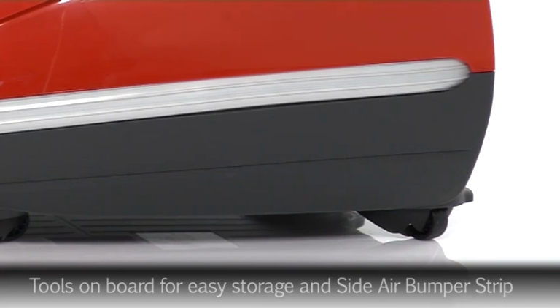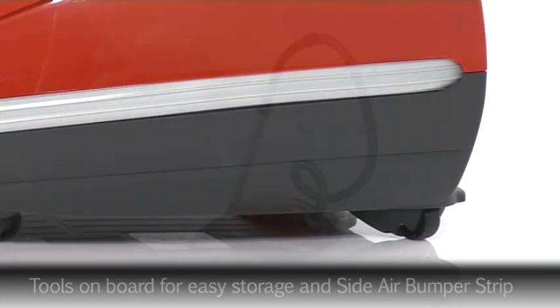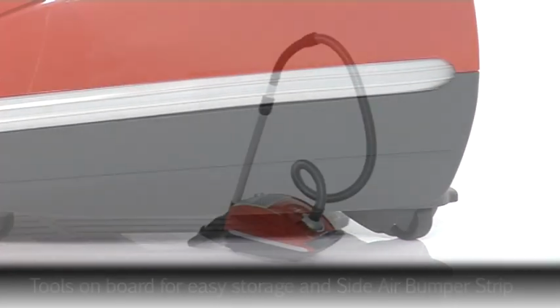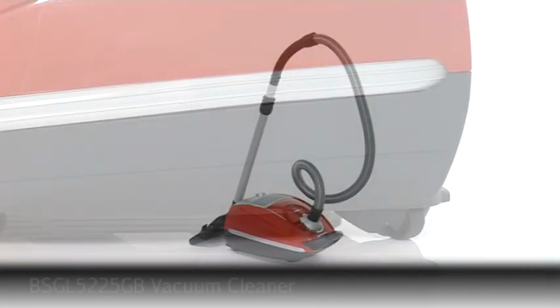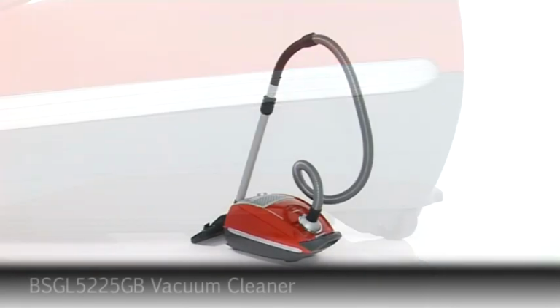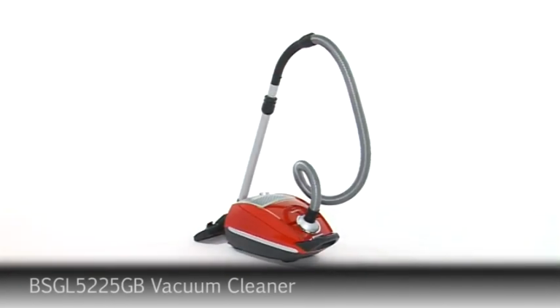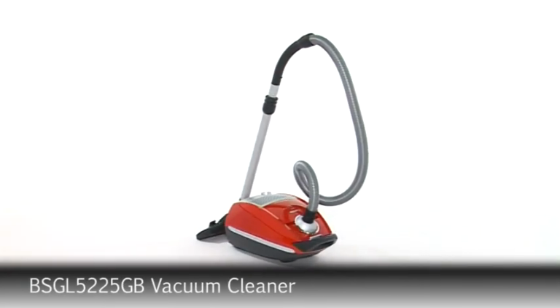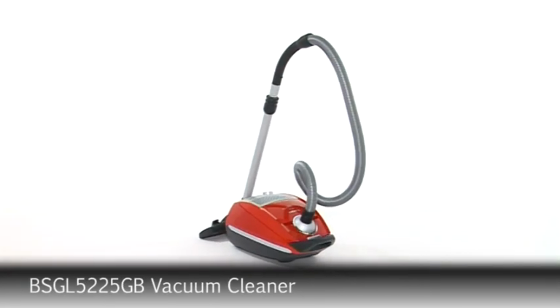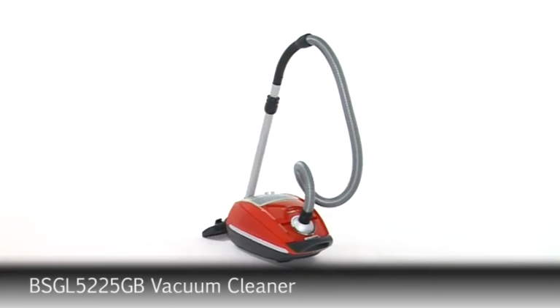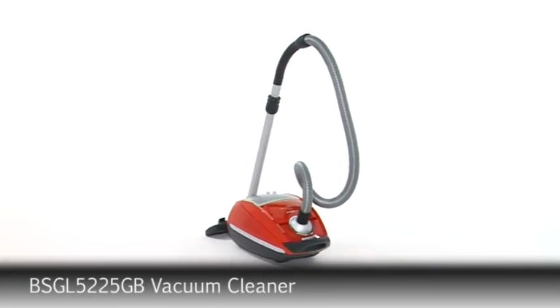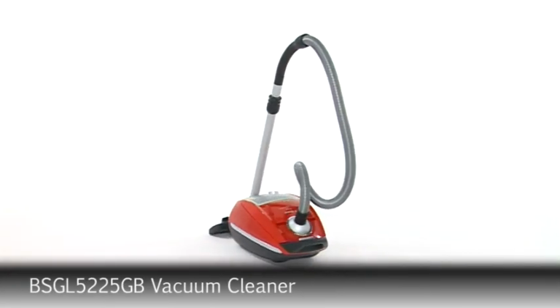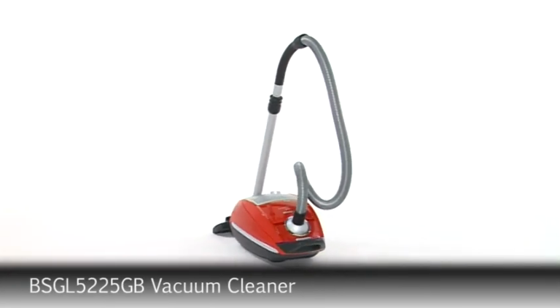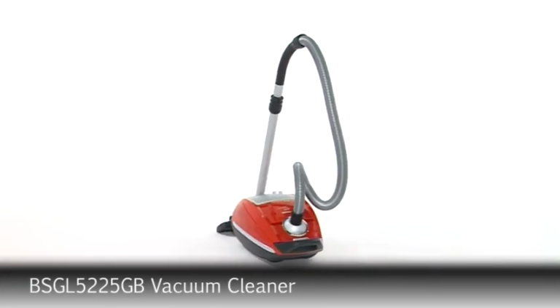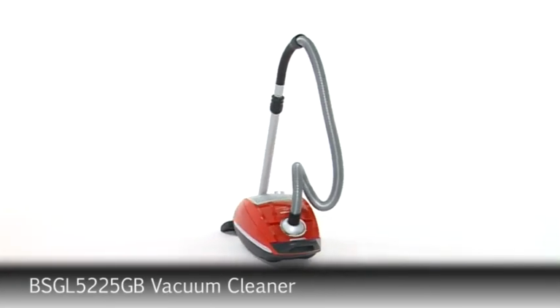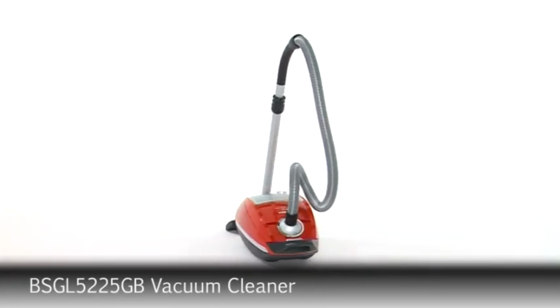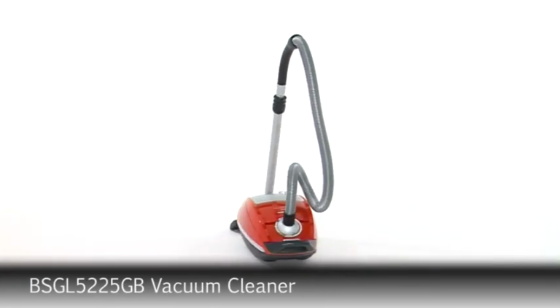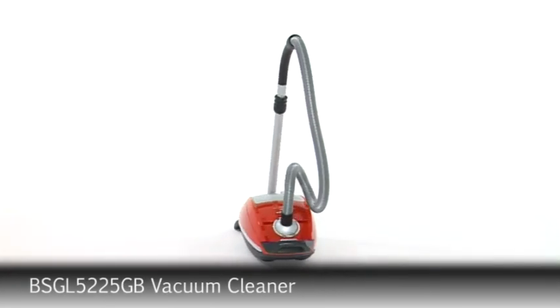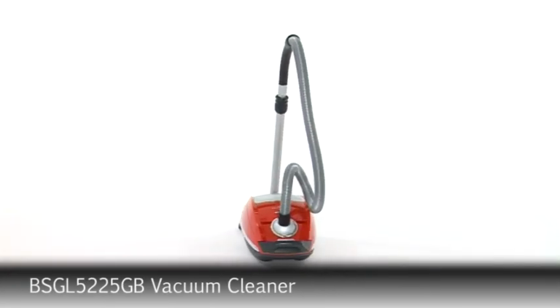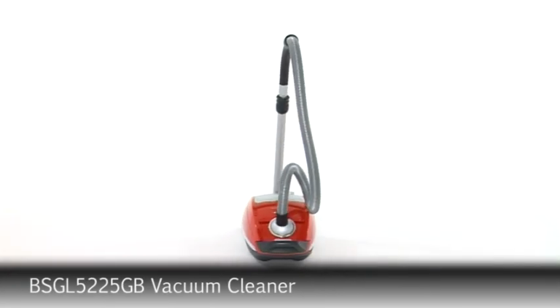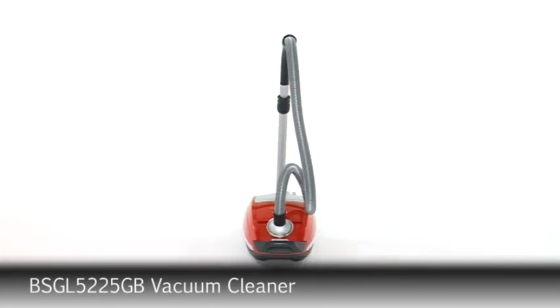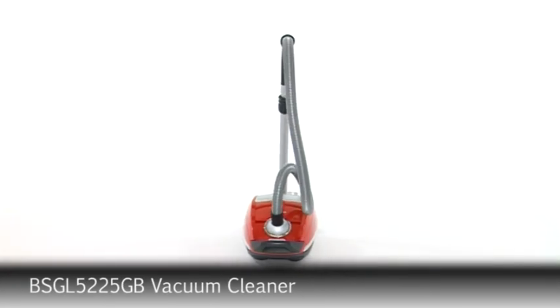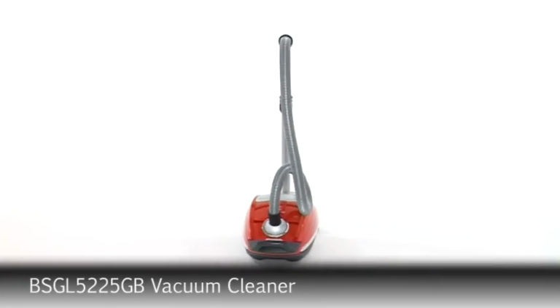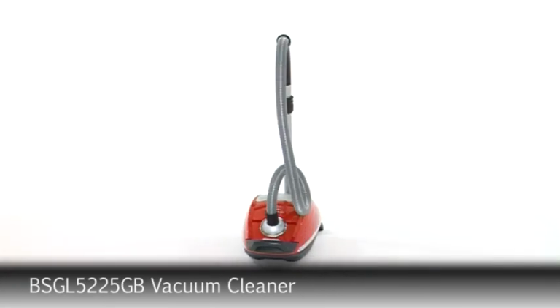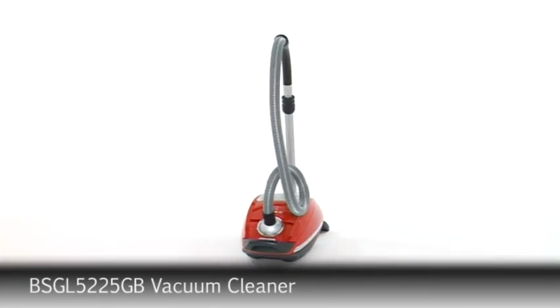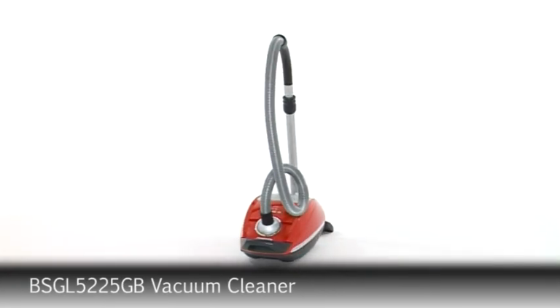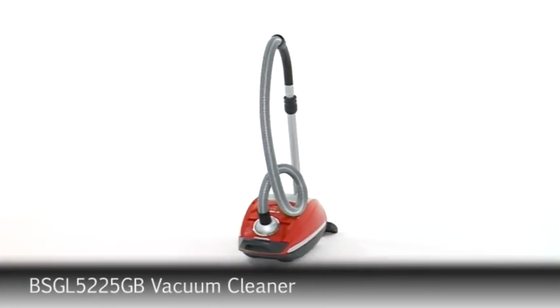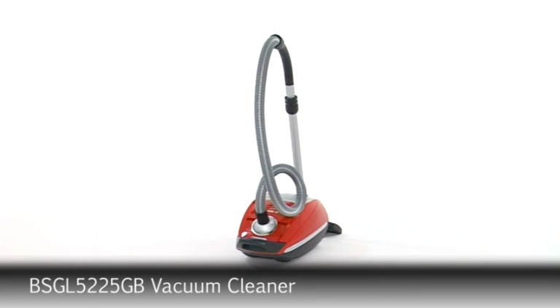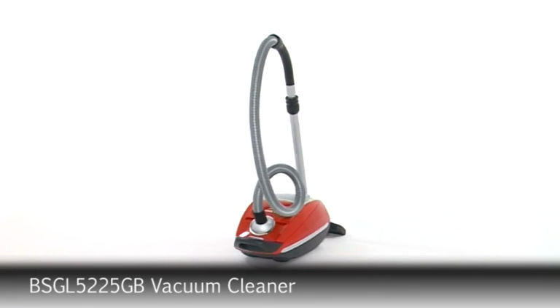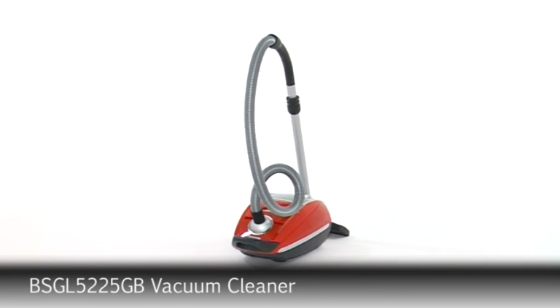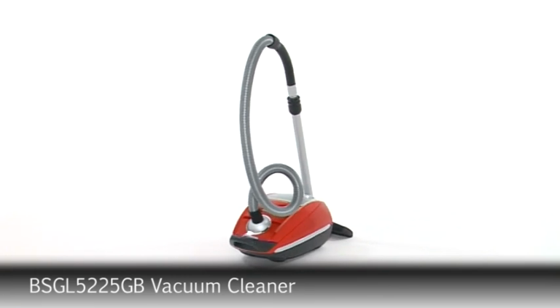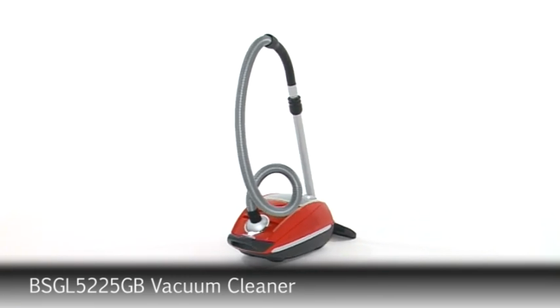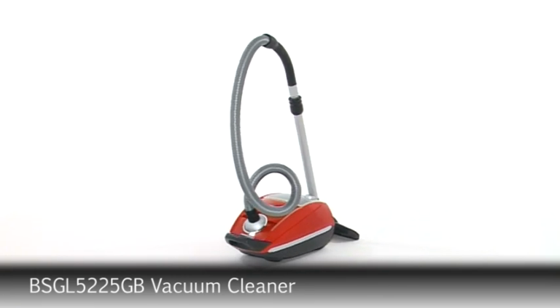The GL50 — perfect for carpets and pet hair pickup, from Bosch.